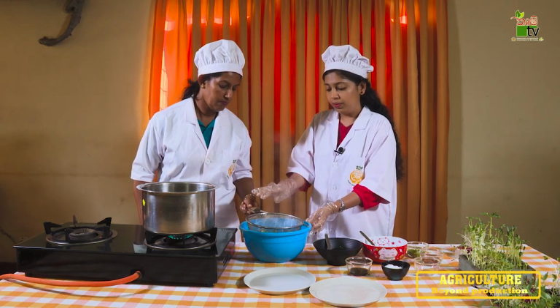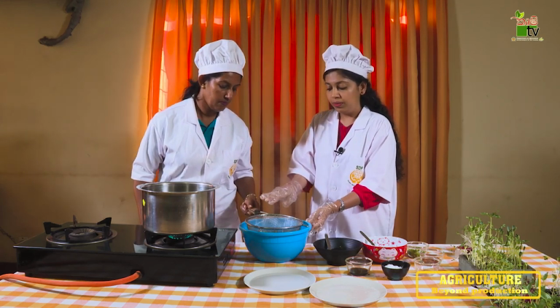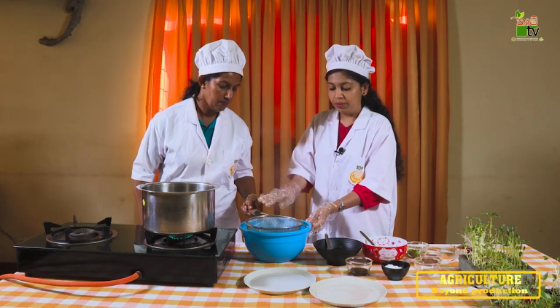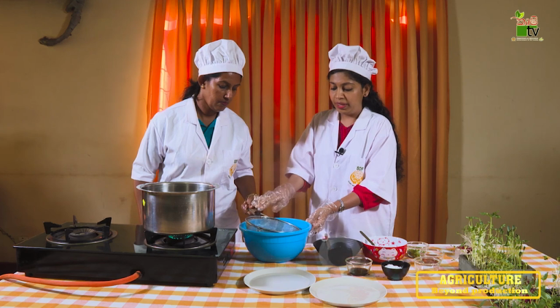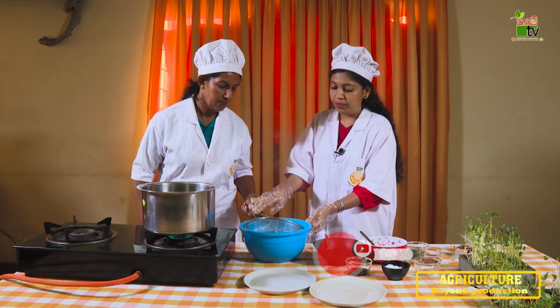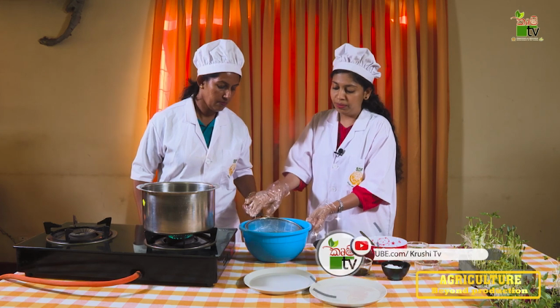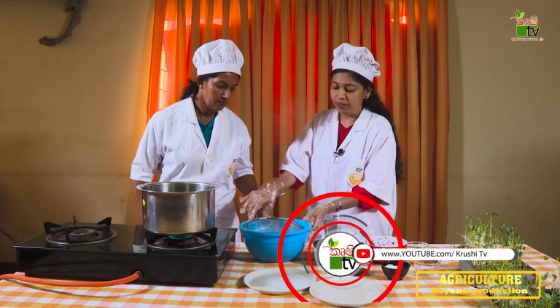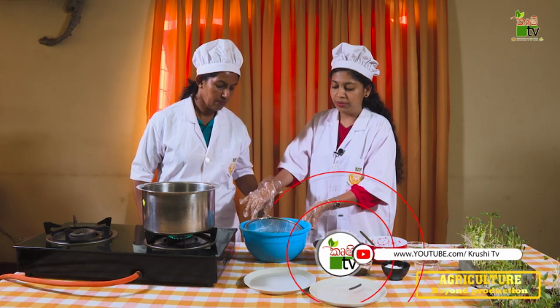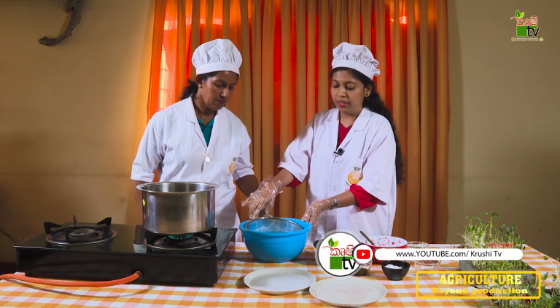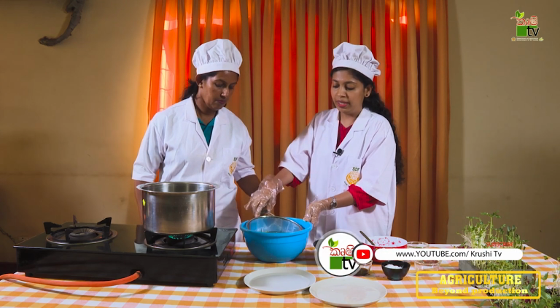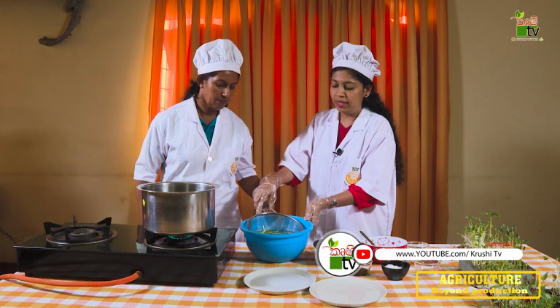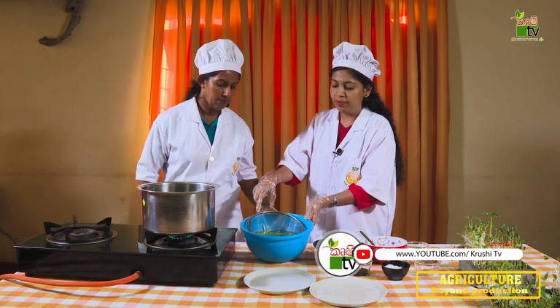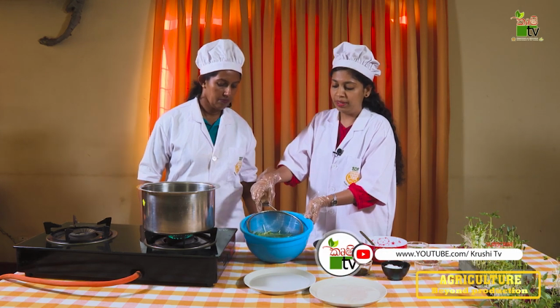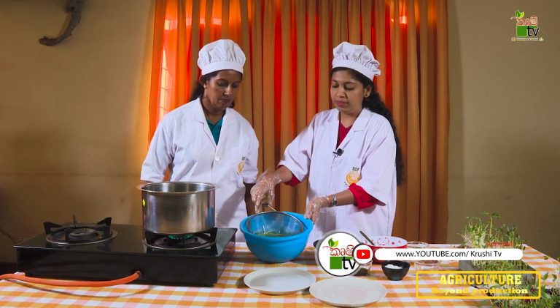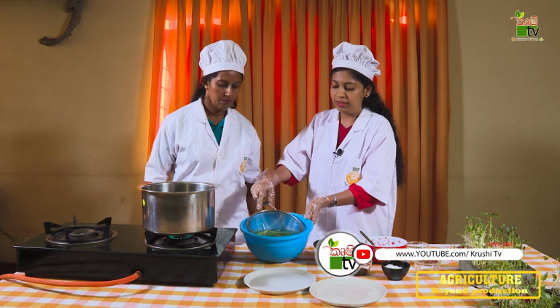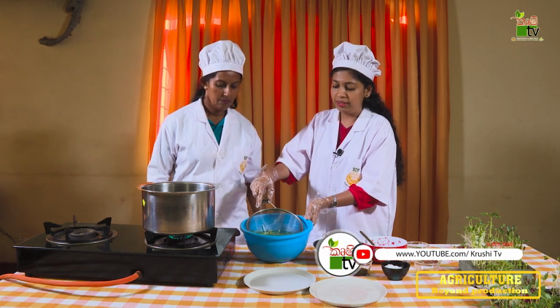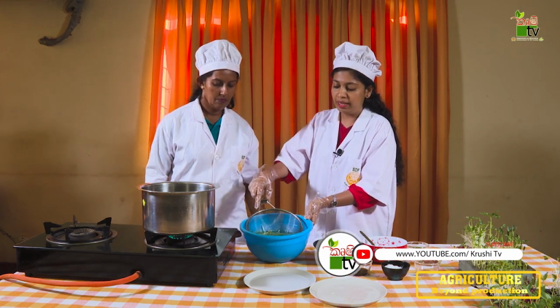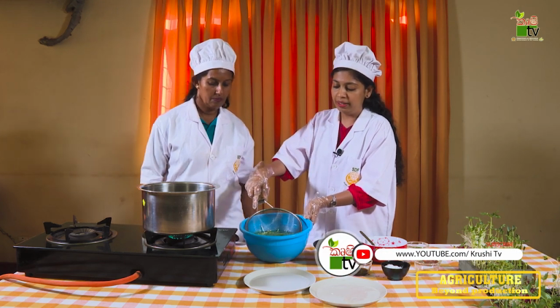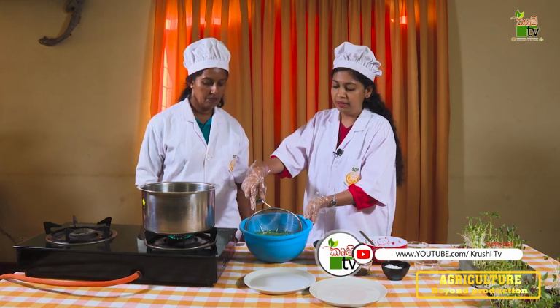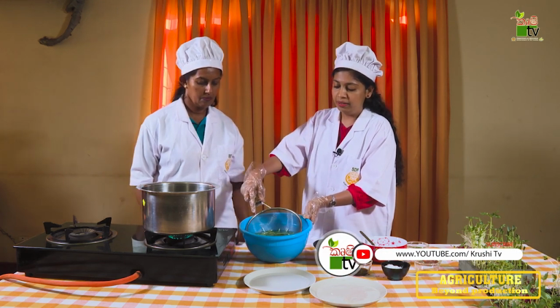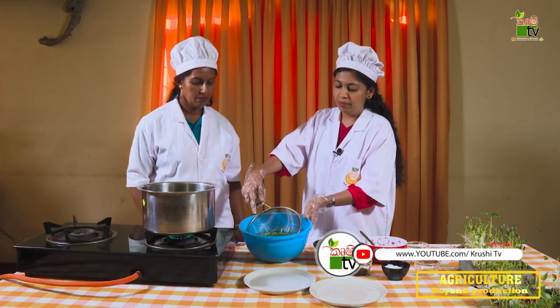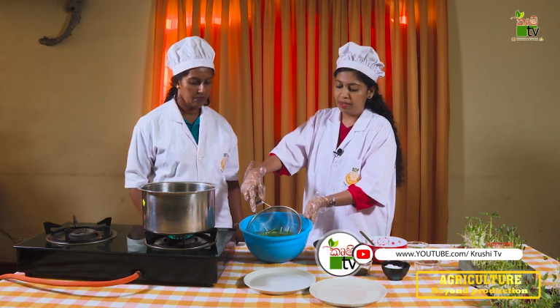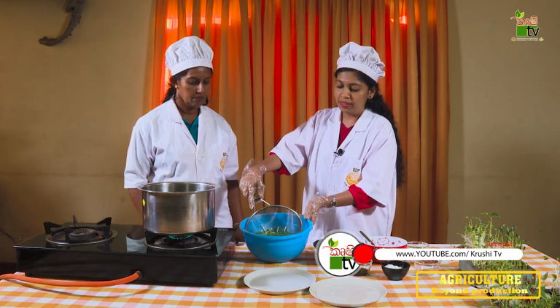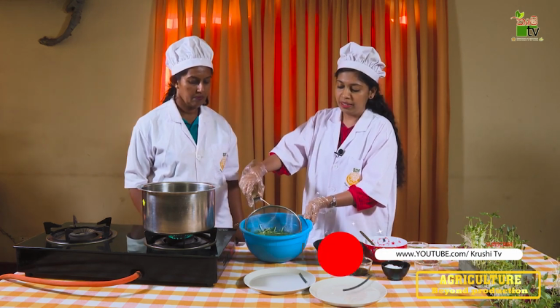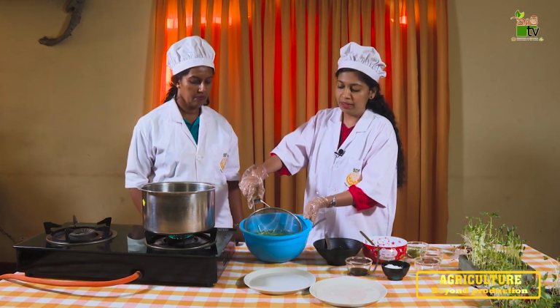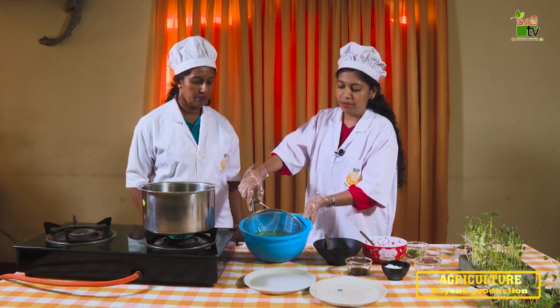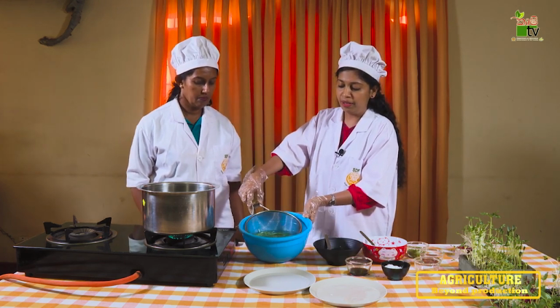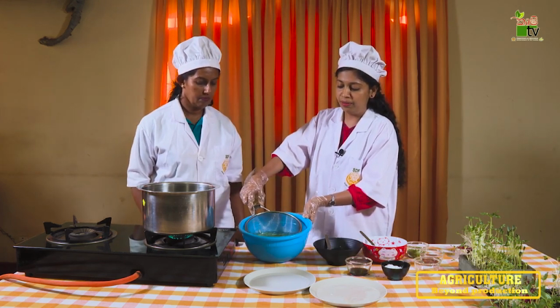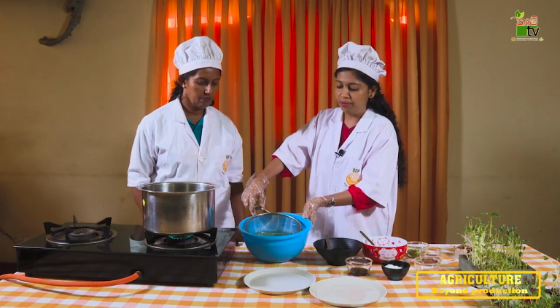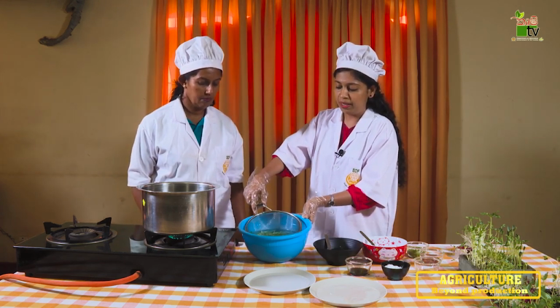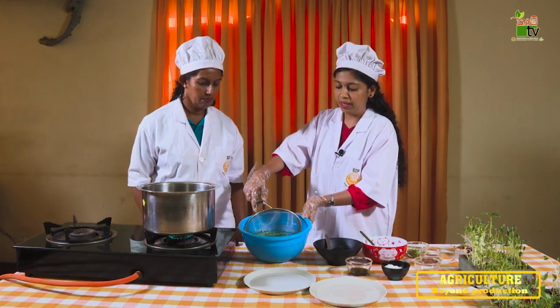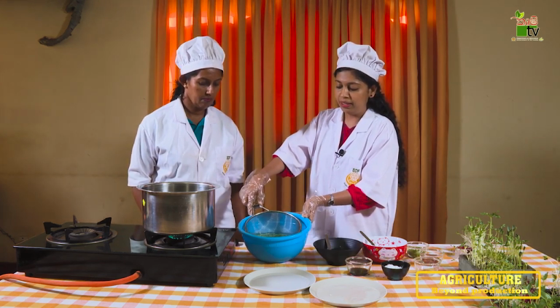We can use the ingredients to make our salad.